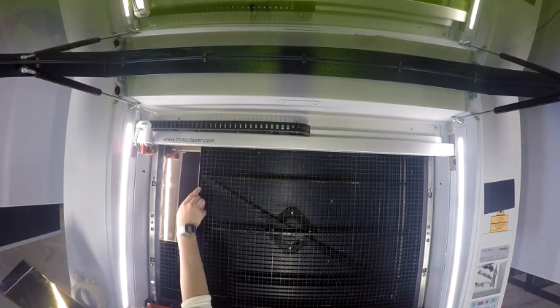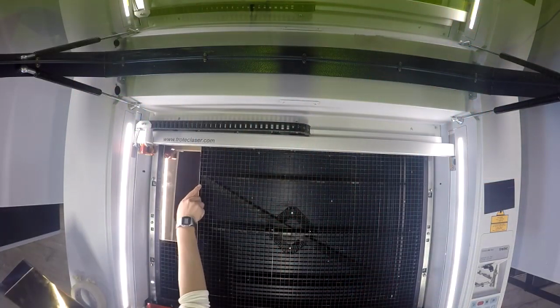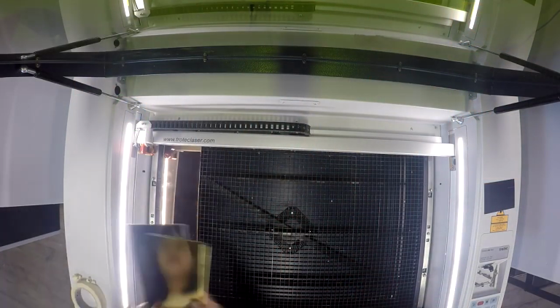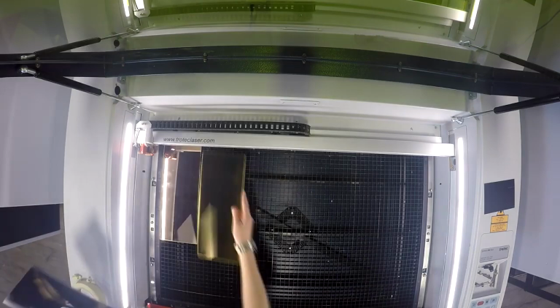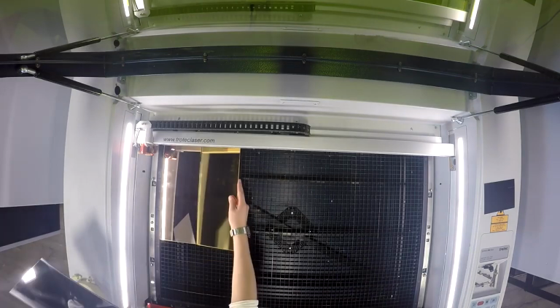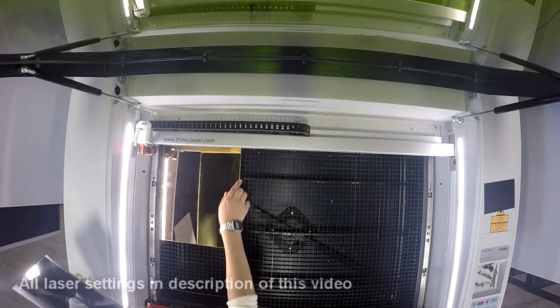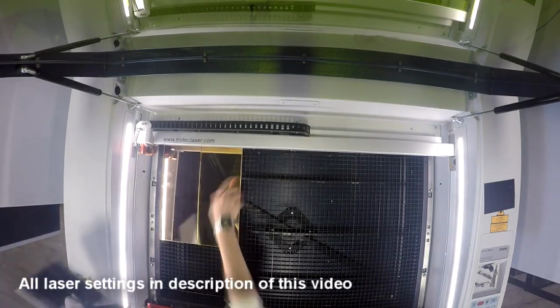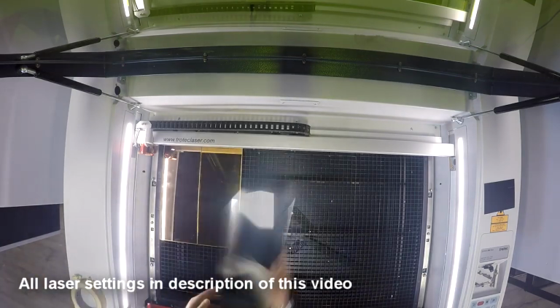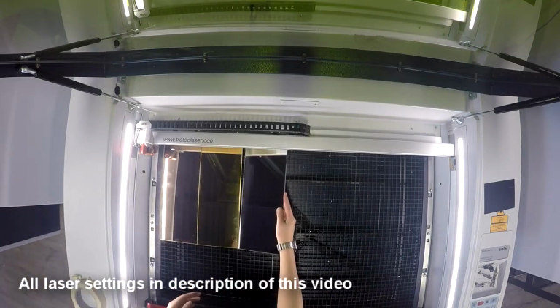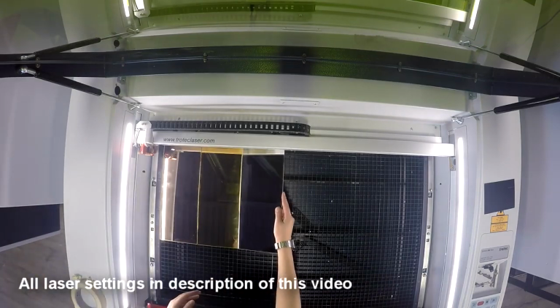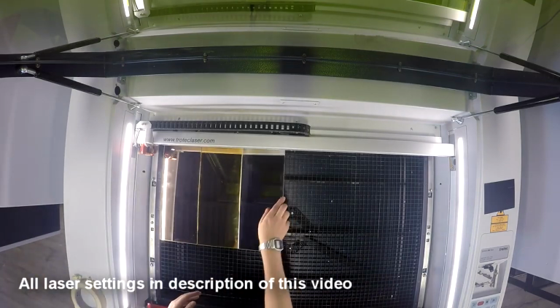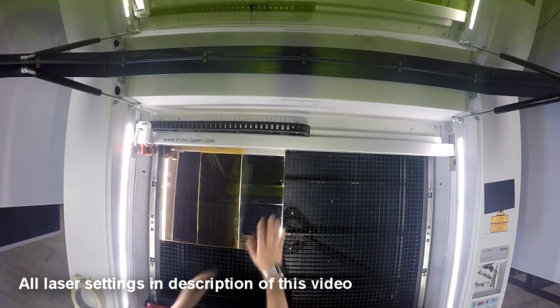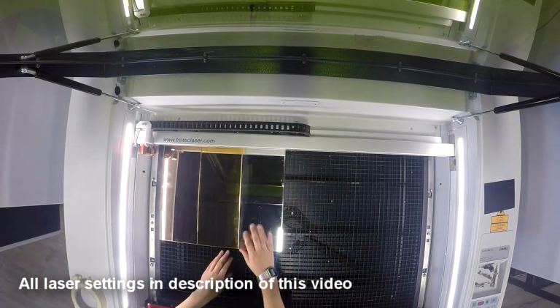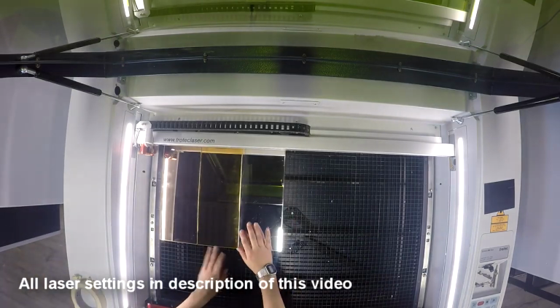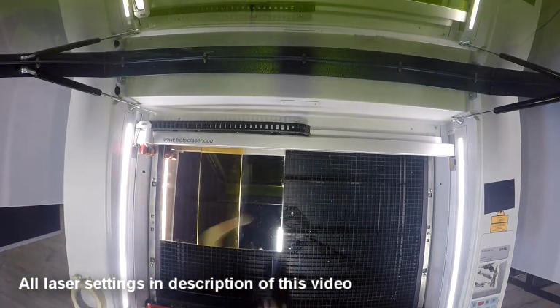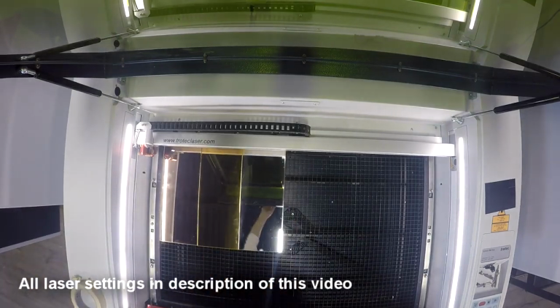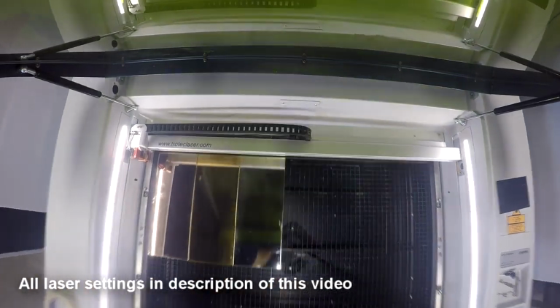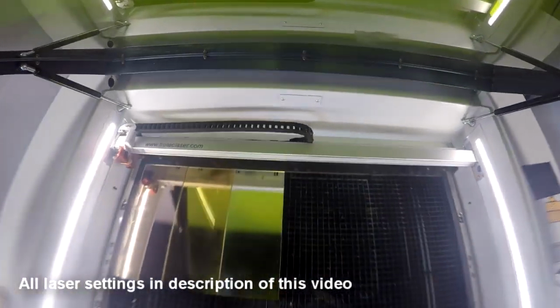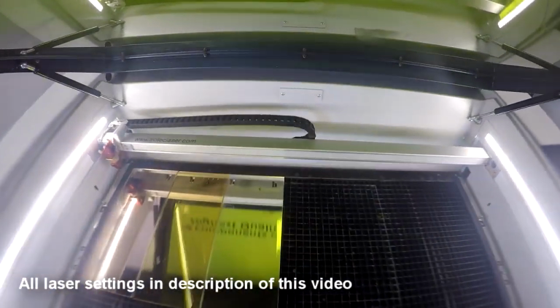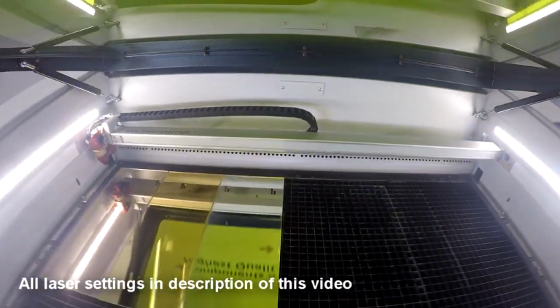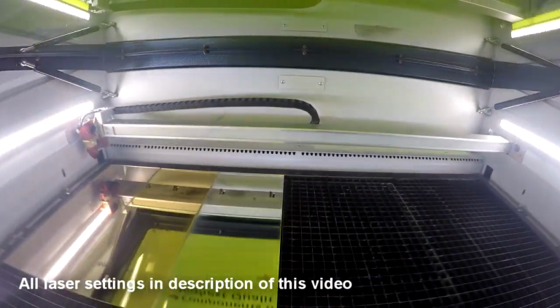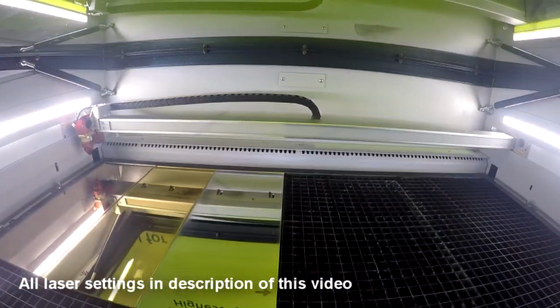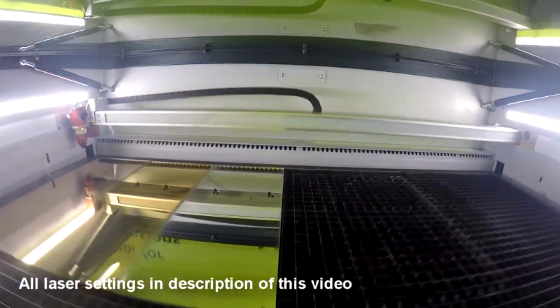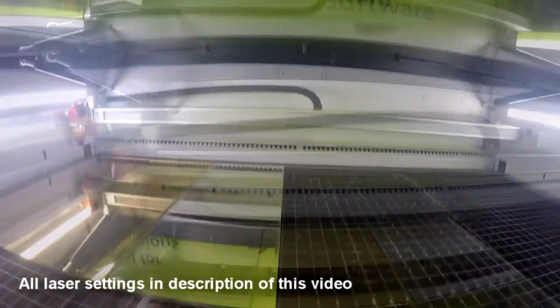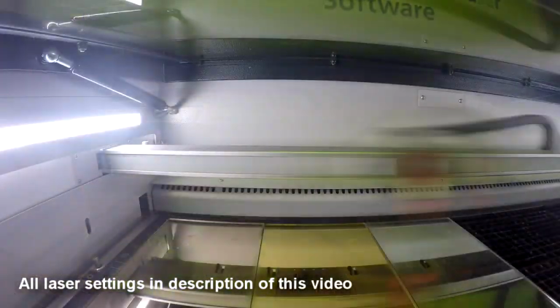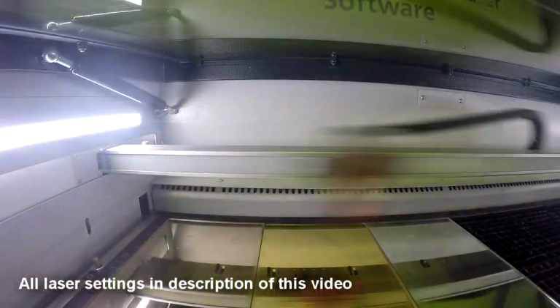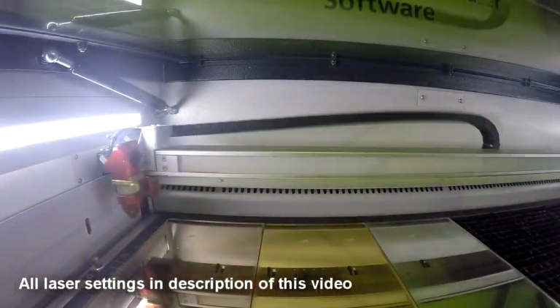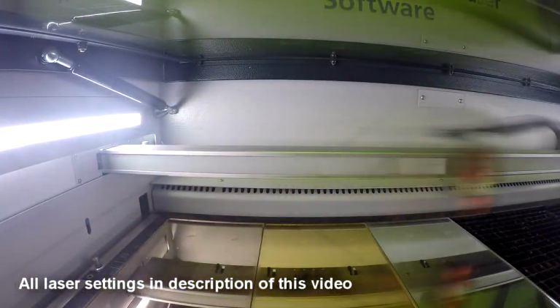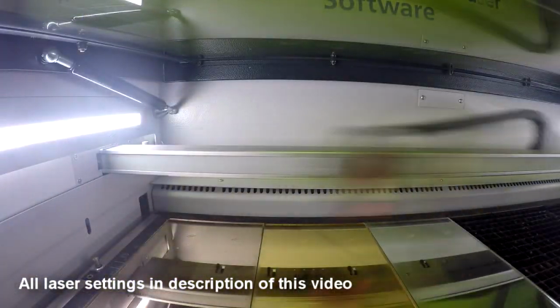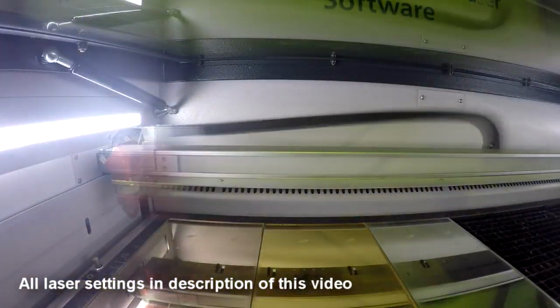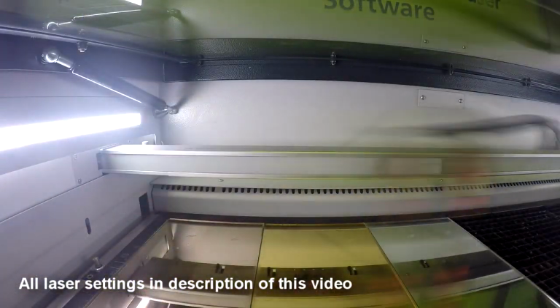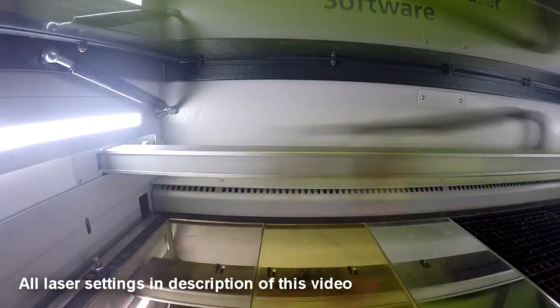For our jewelry designs we used all three different colors of our Troglass mirror: the gold, the silver, and the rose gold.